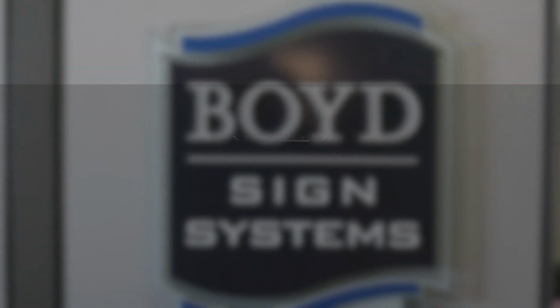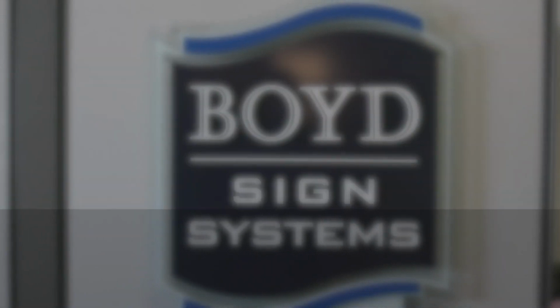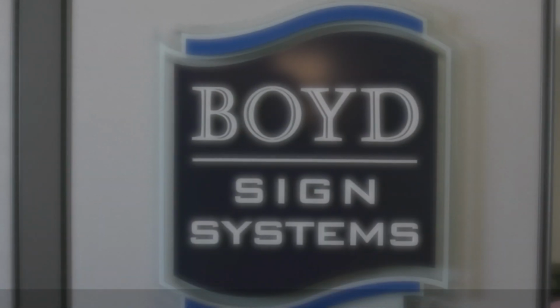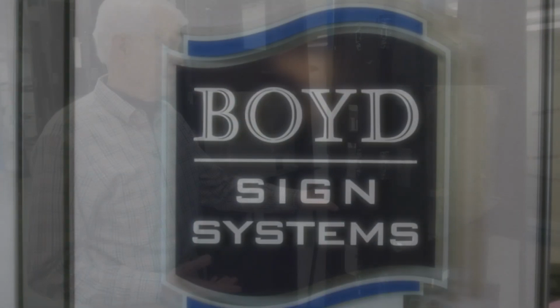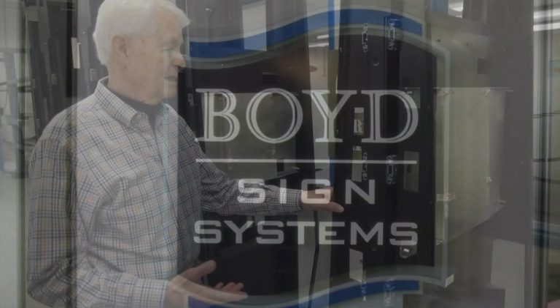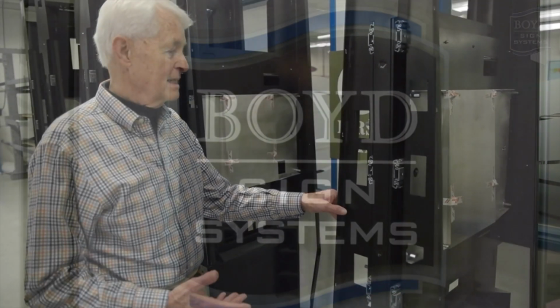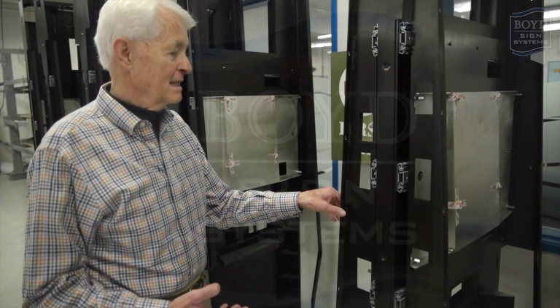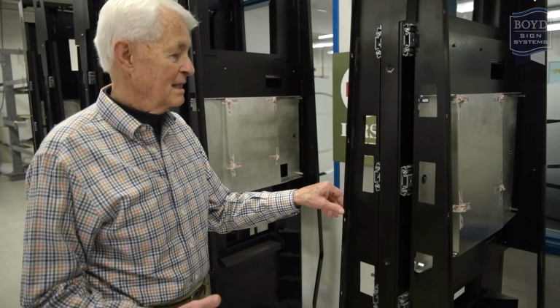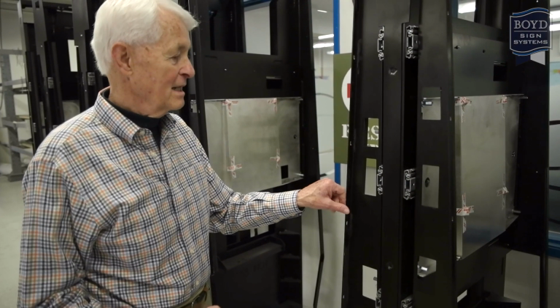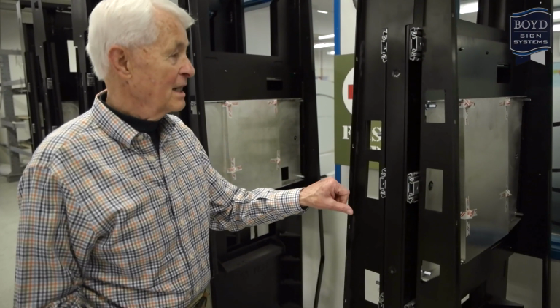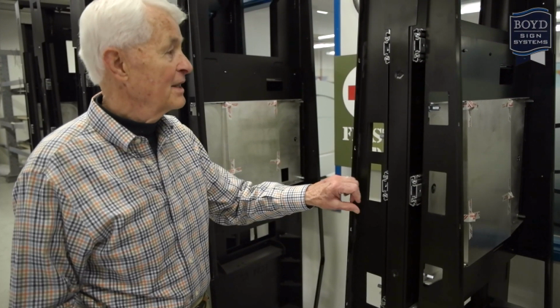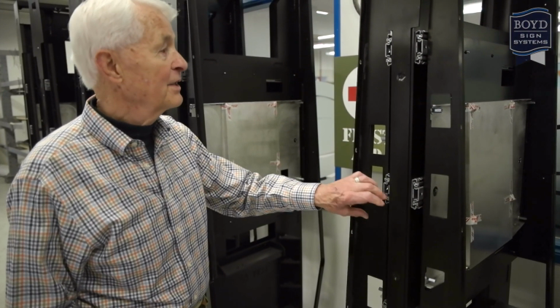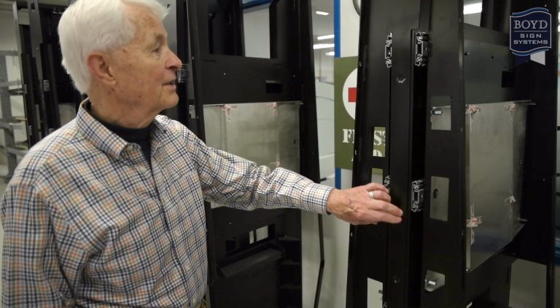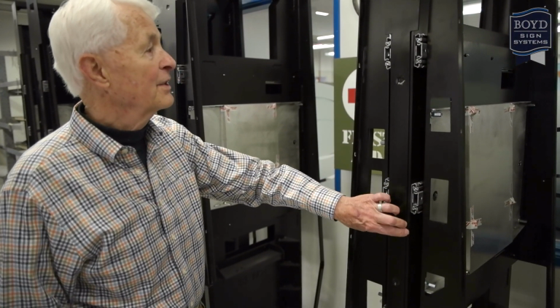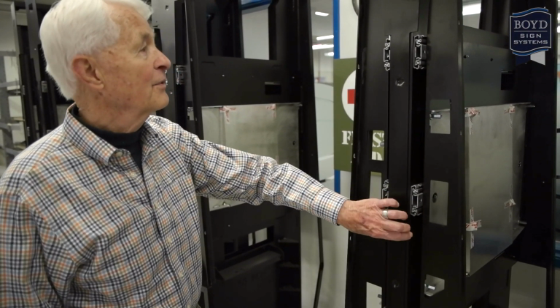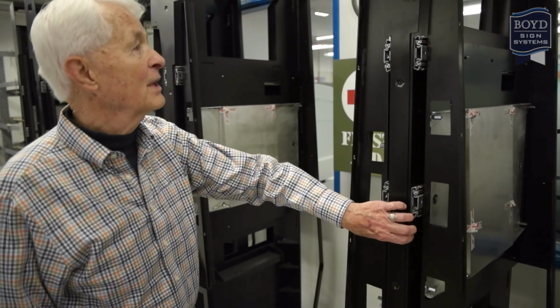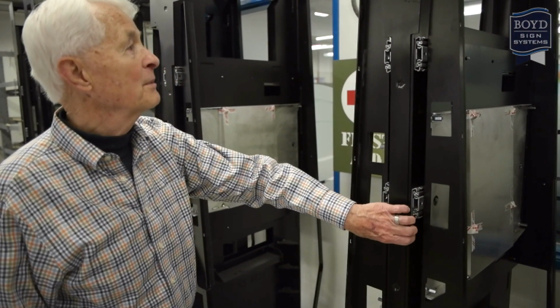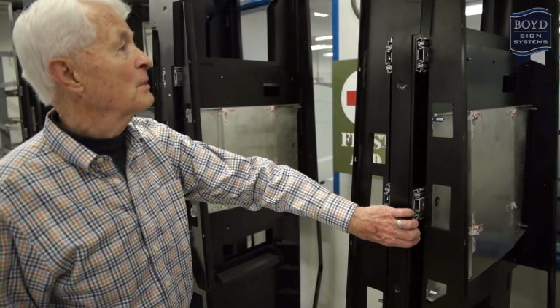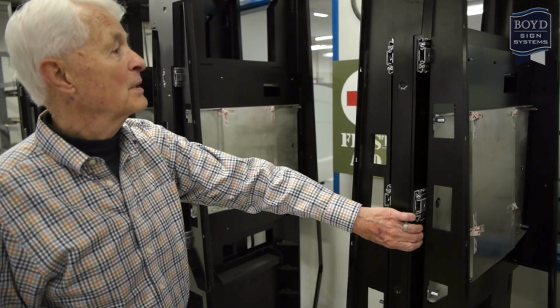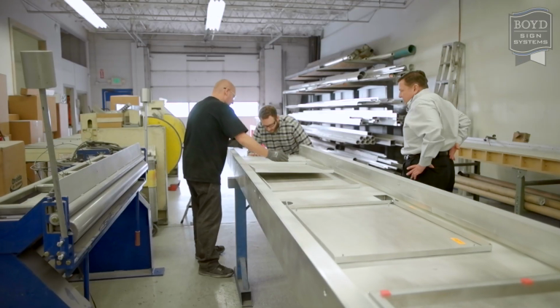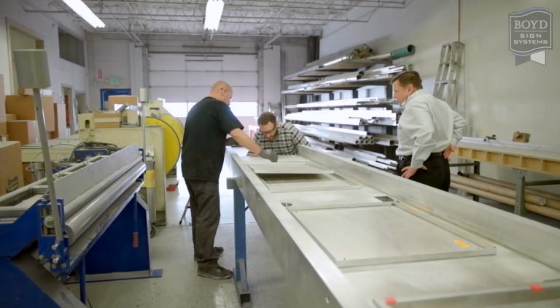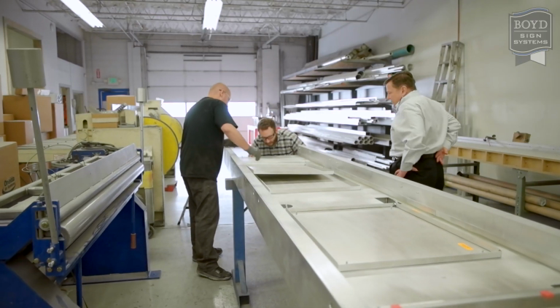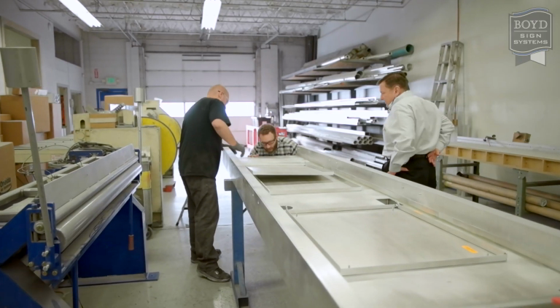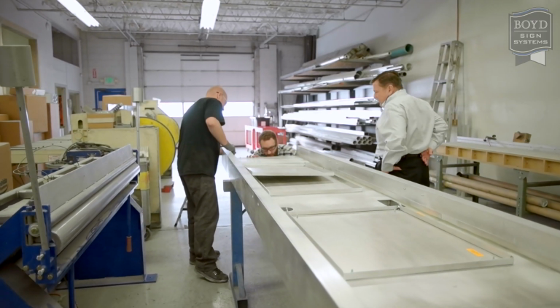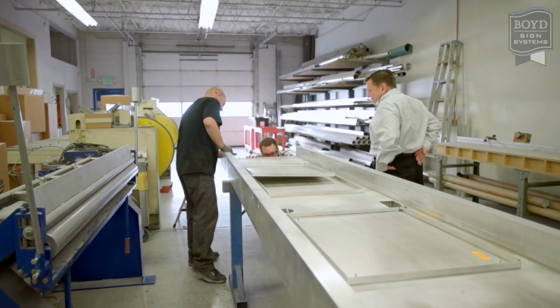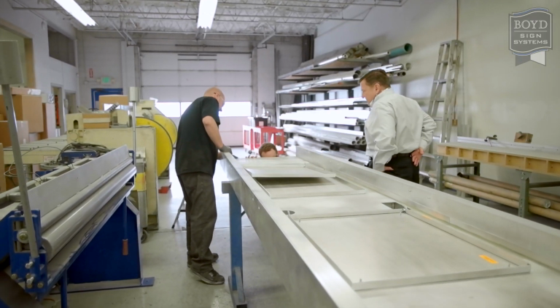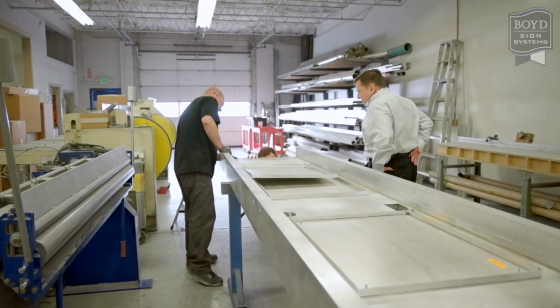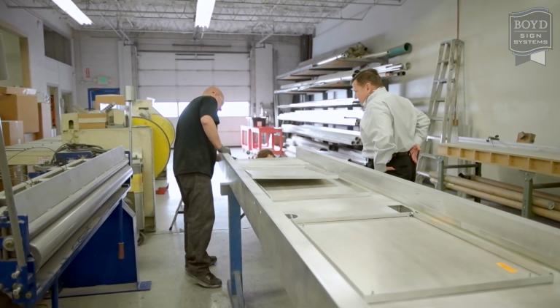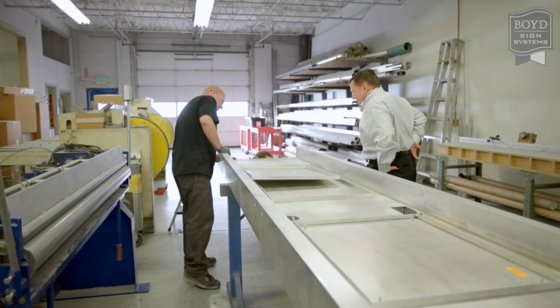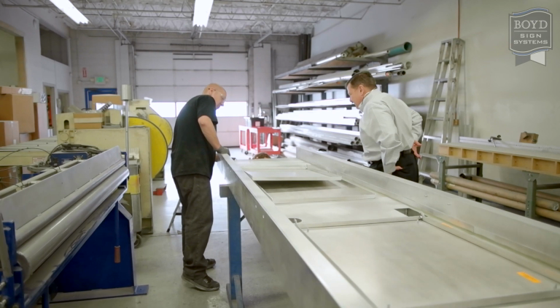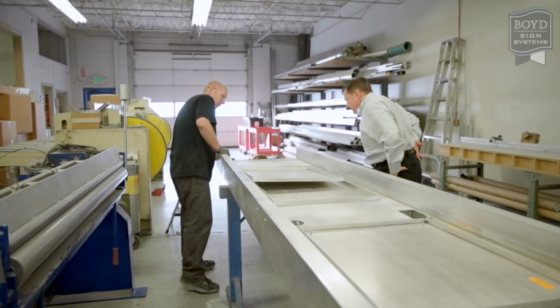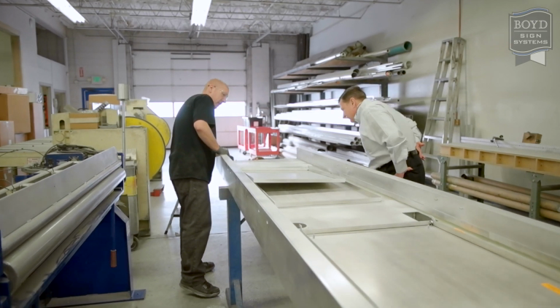When you work with Boyd Sign Systems, every detail of your project is carefully planned, so you know it will be done right the first time.